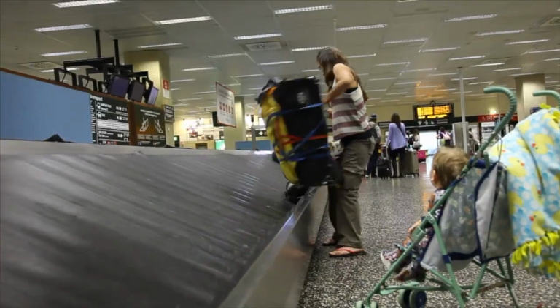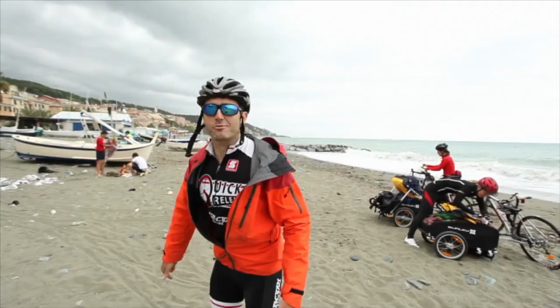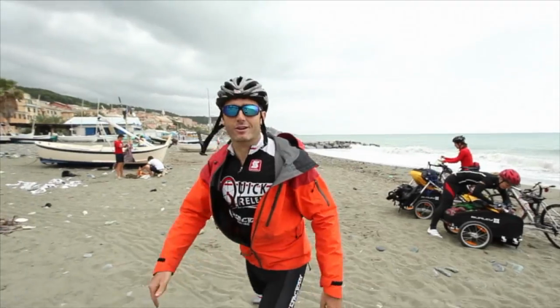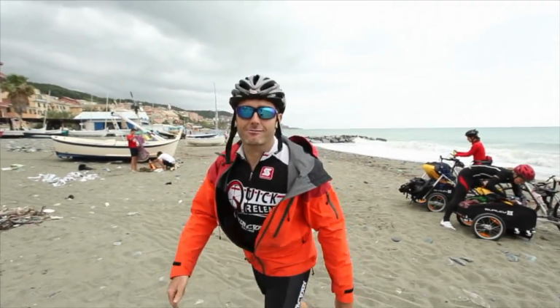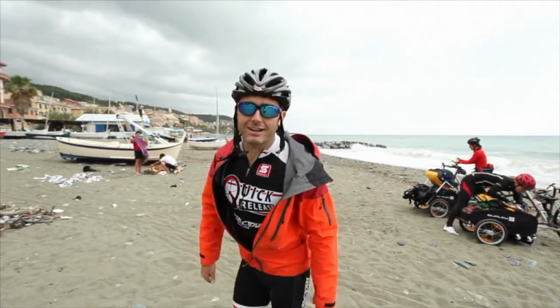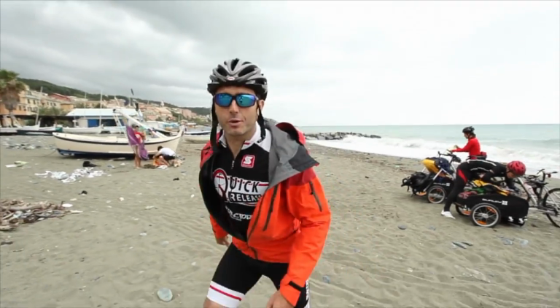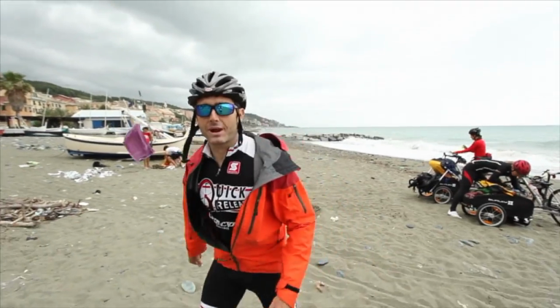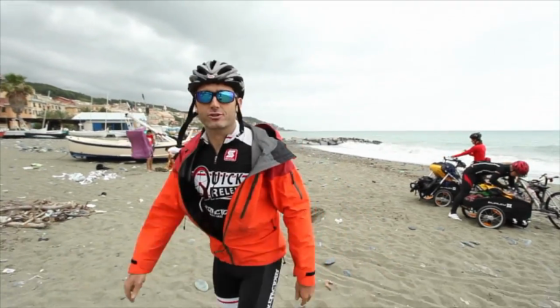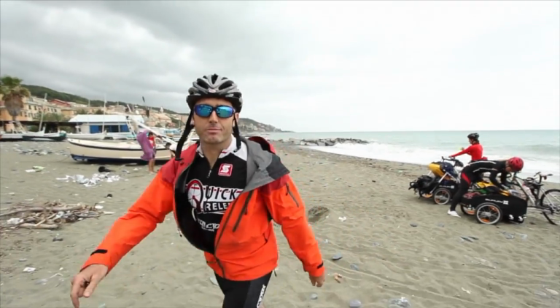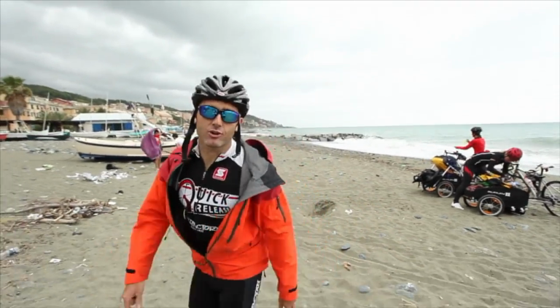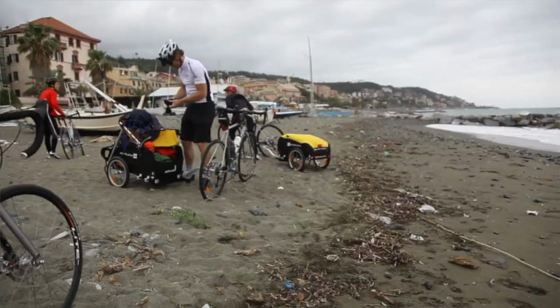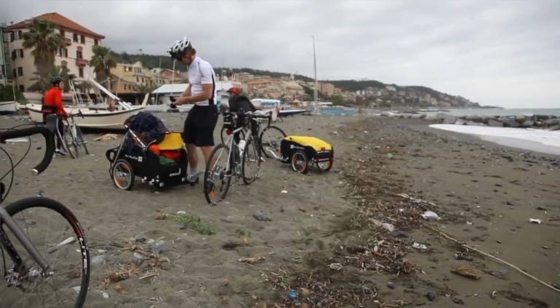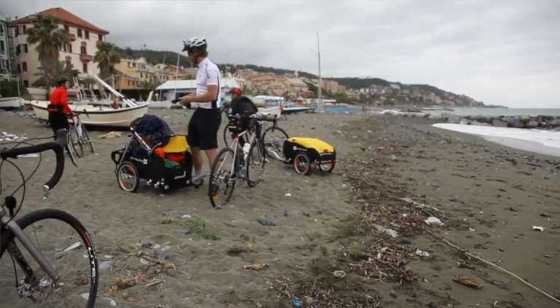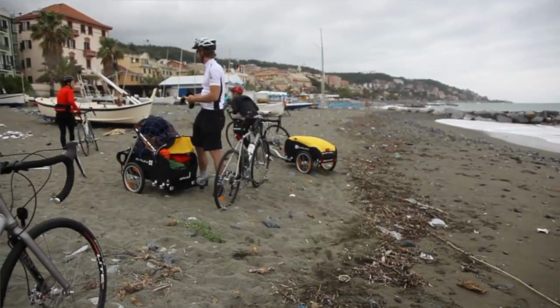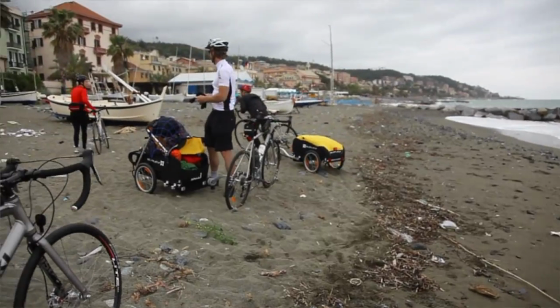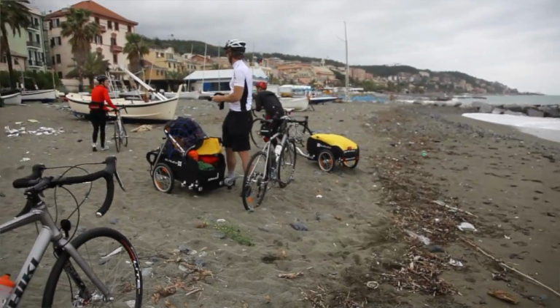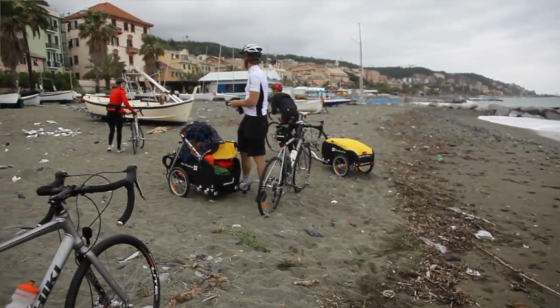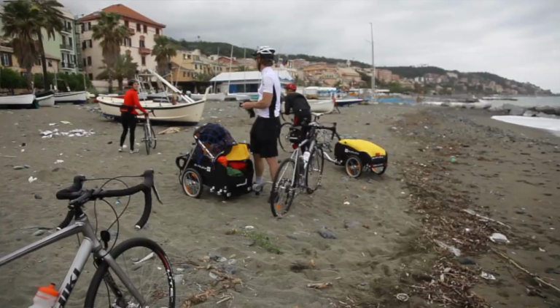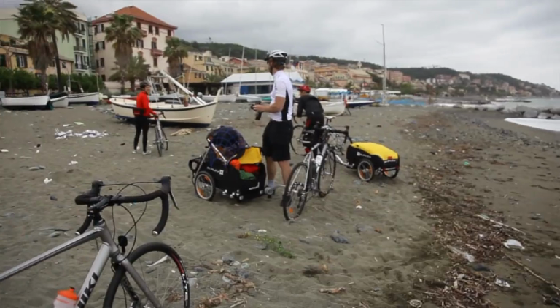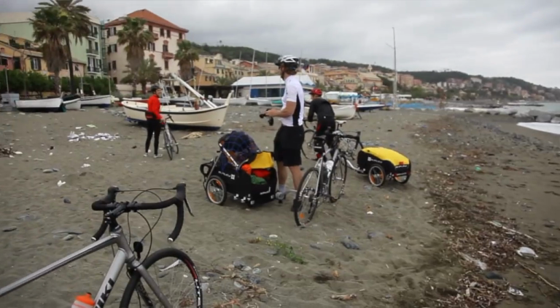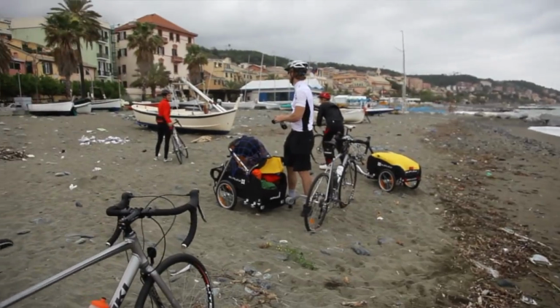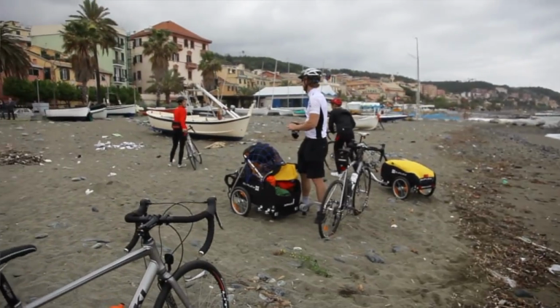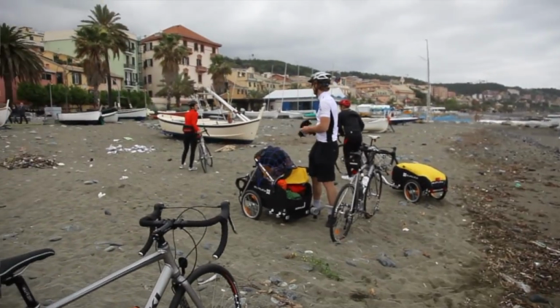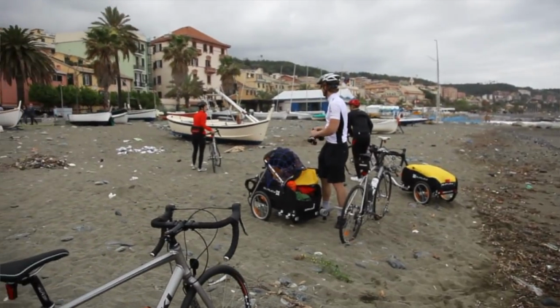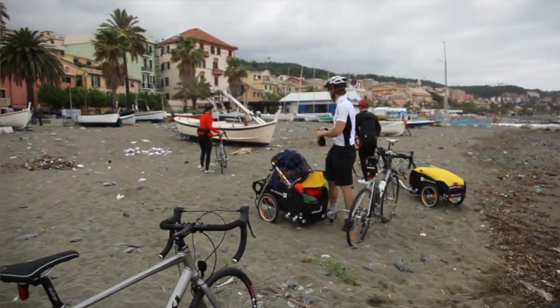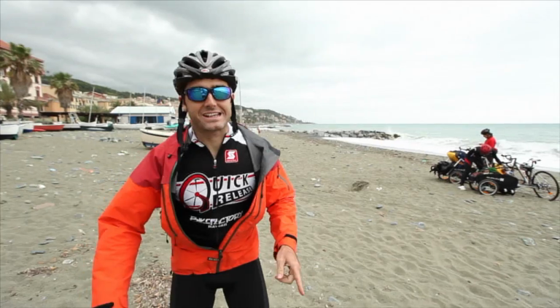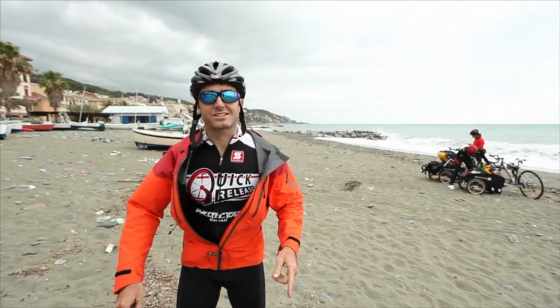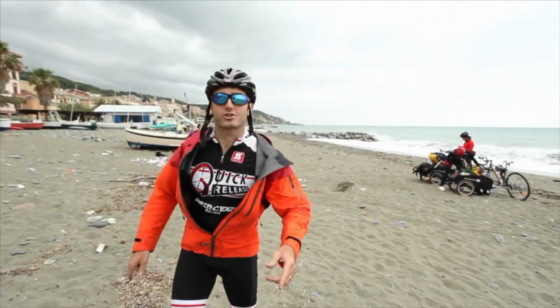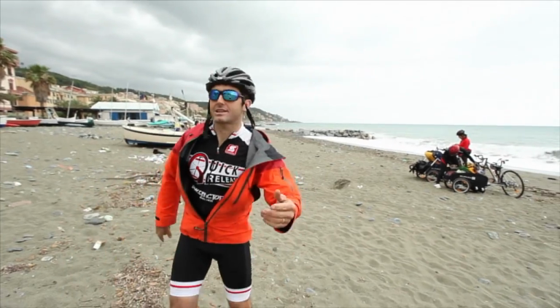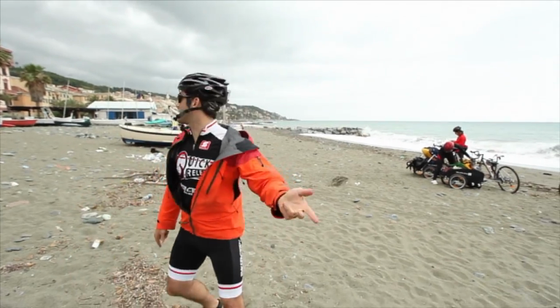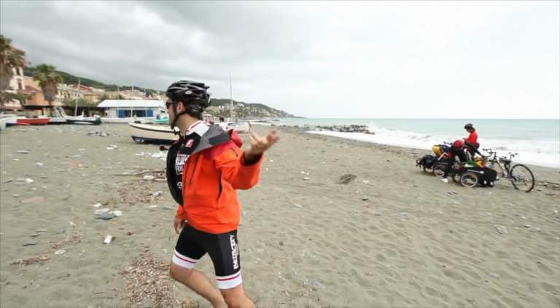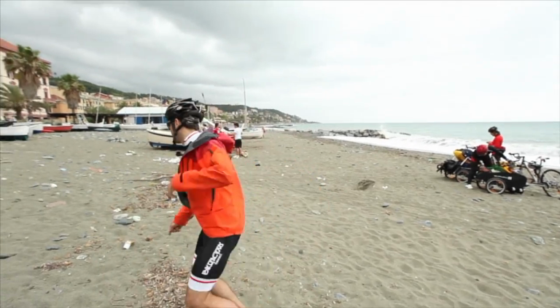We are getting ready to do a bike trip across Europe, but we are looking for biodiversity, so check this out — come on.